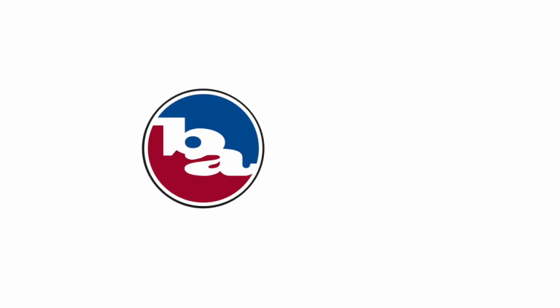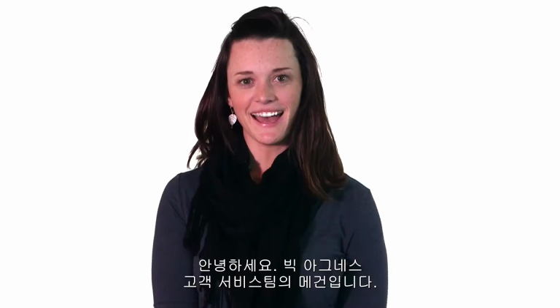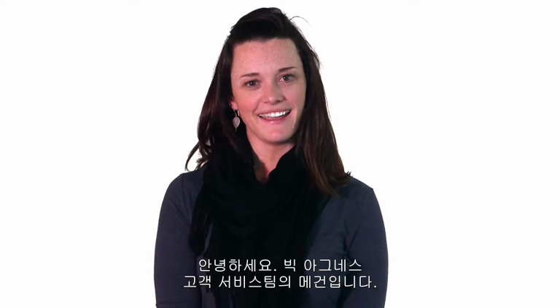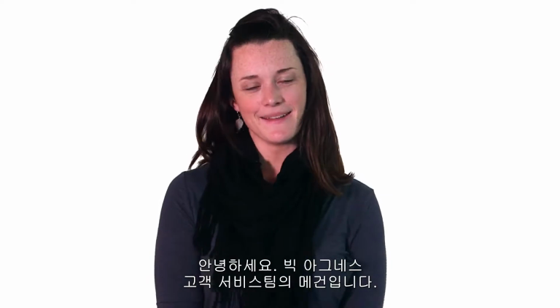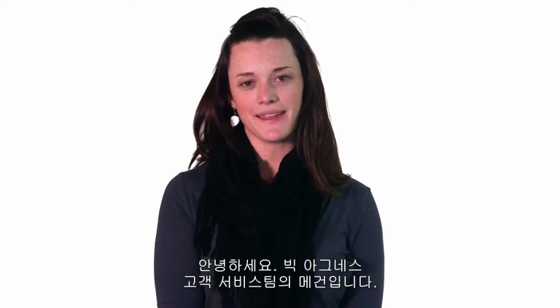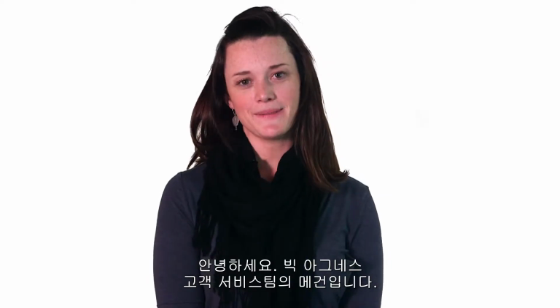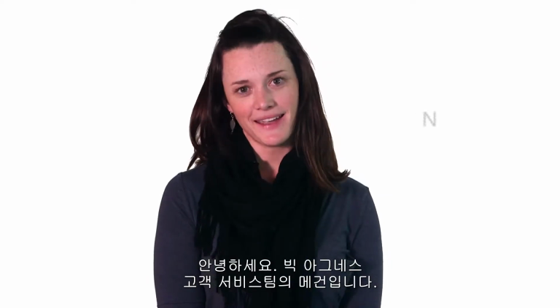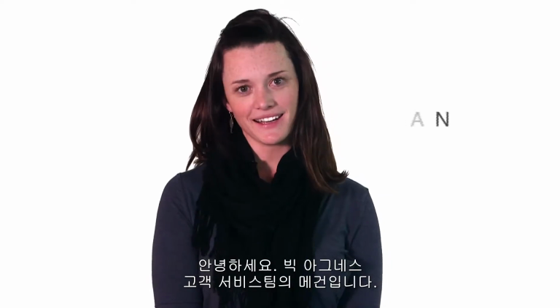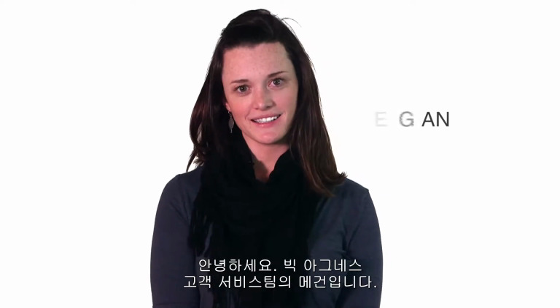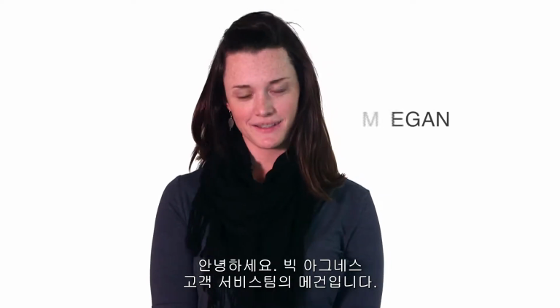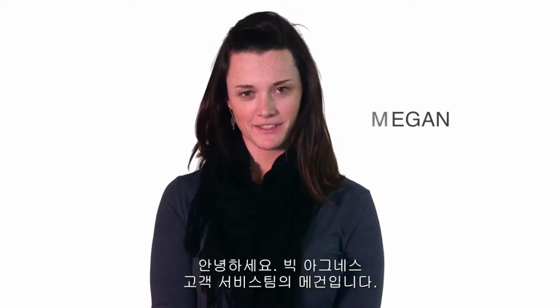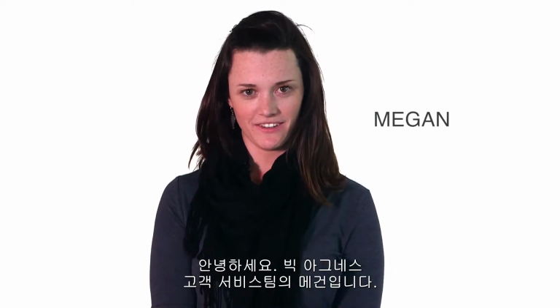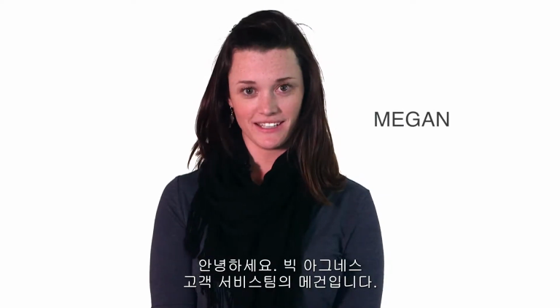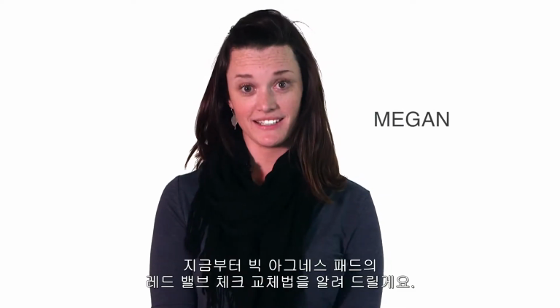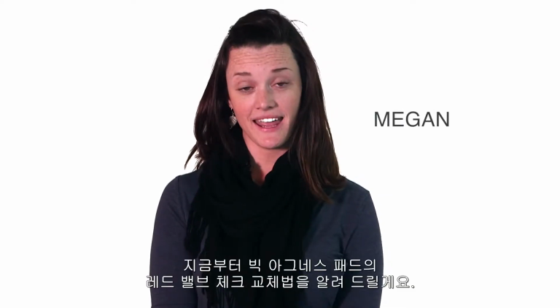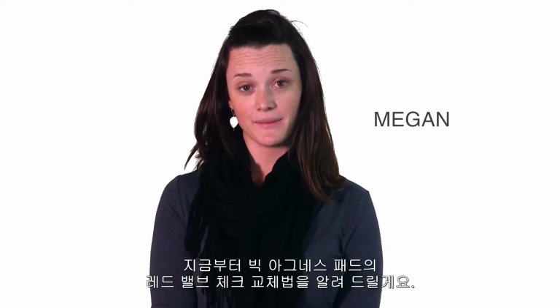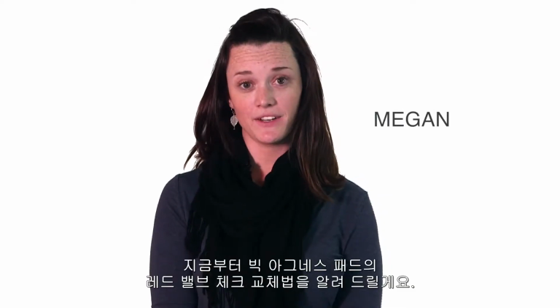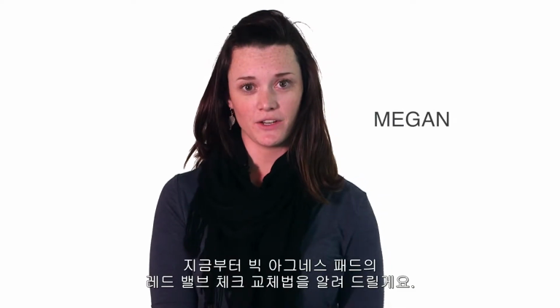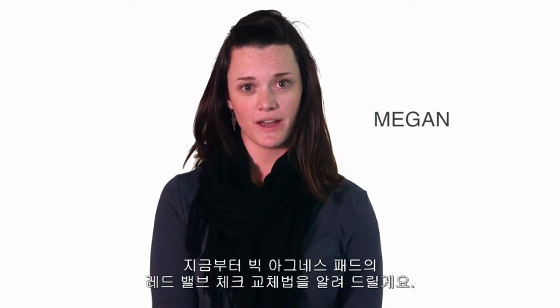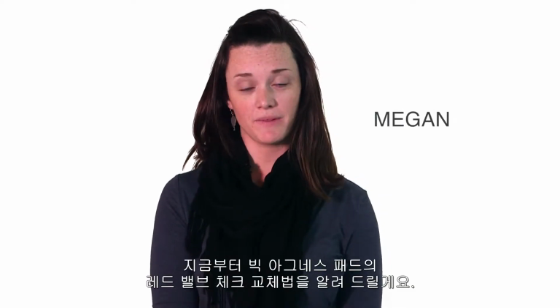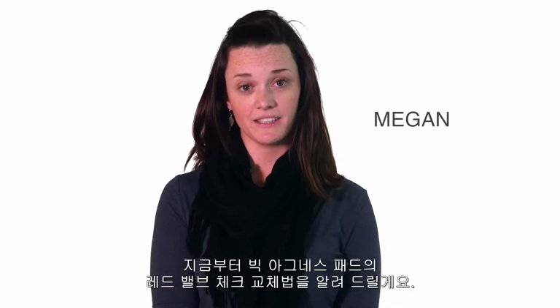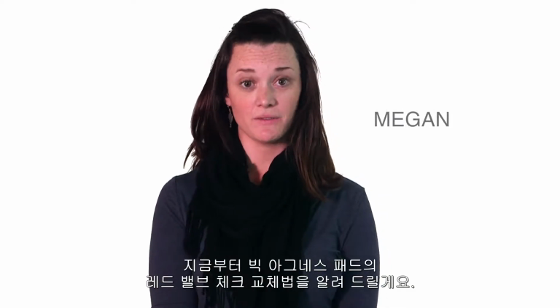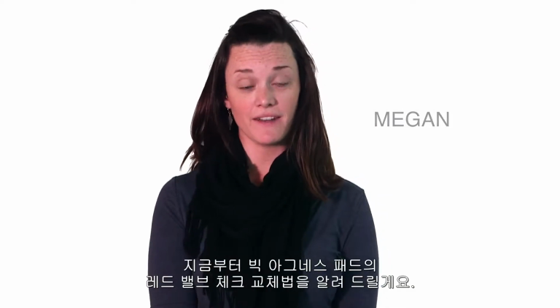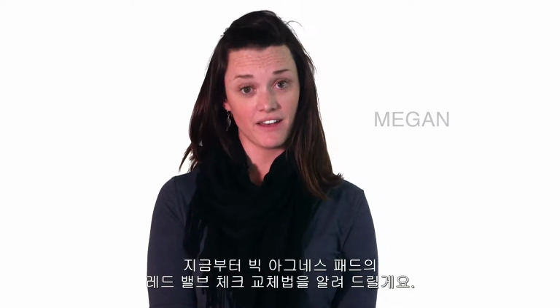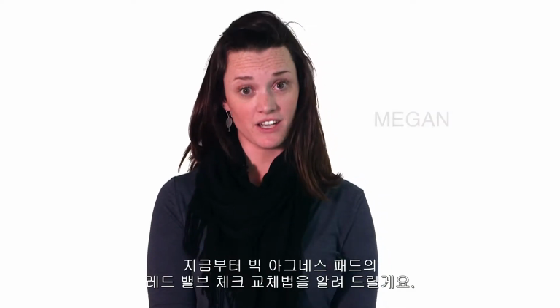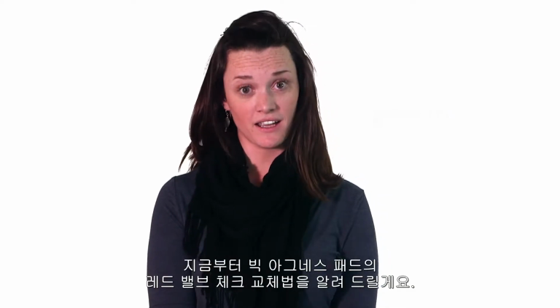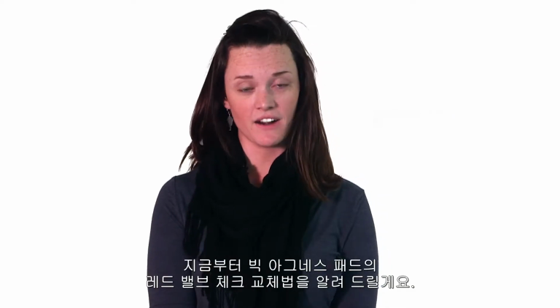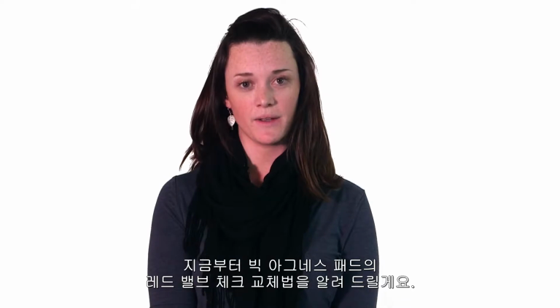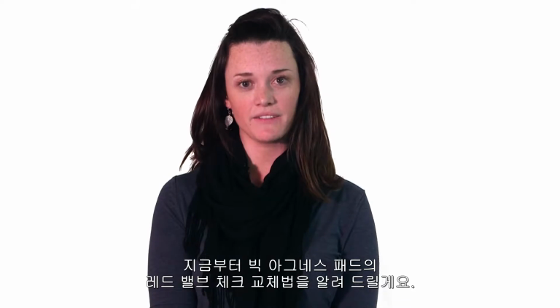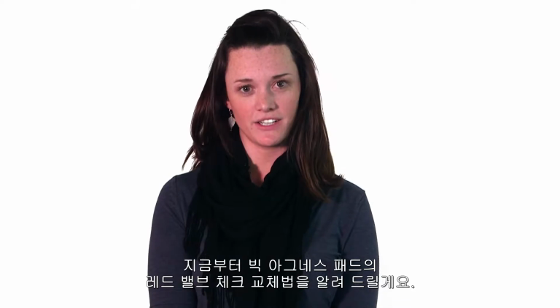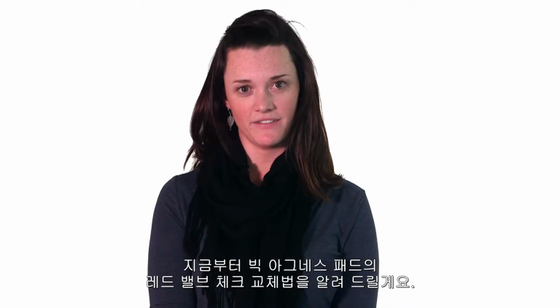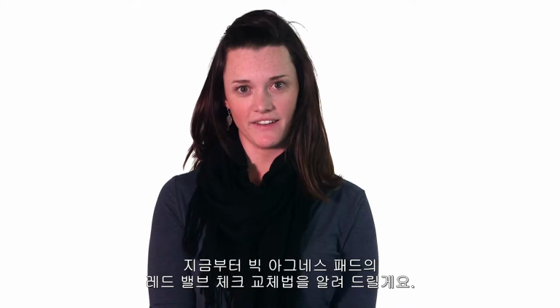Hi, I'm Megan with Big Agnes Customer Service, and today we're going to show you how to replace the red valve check on our quick inflation valve.